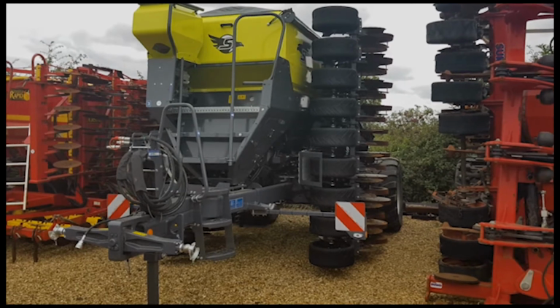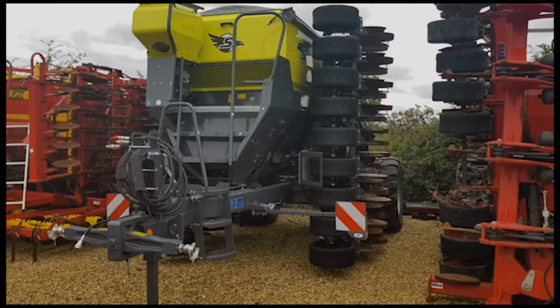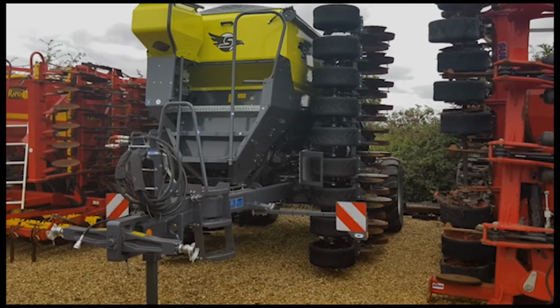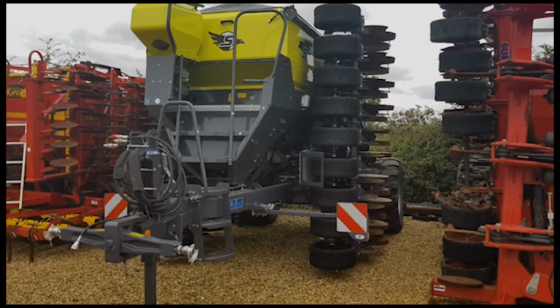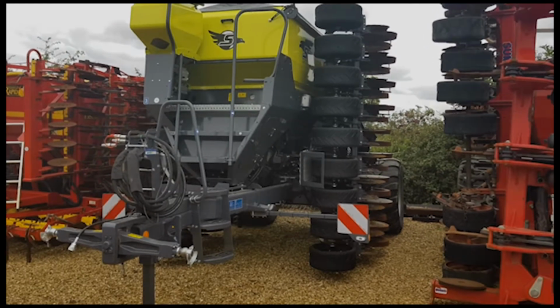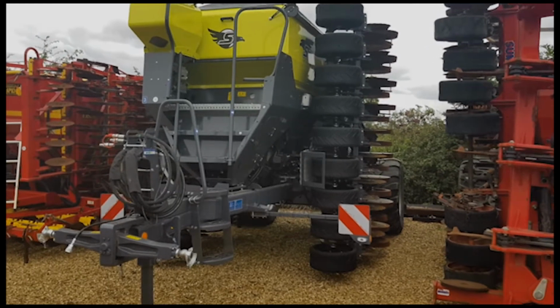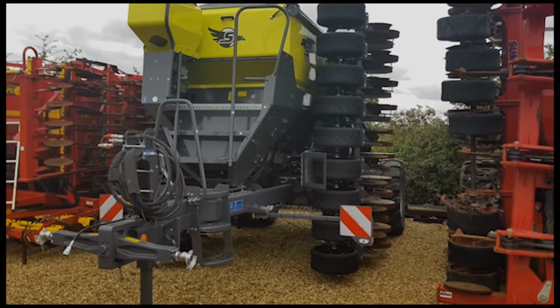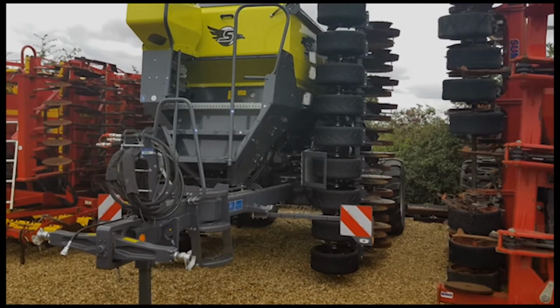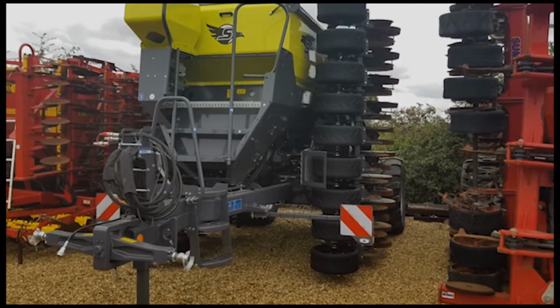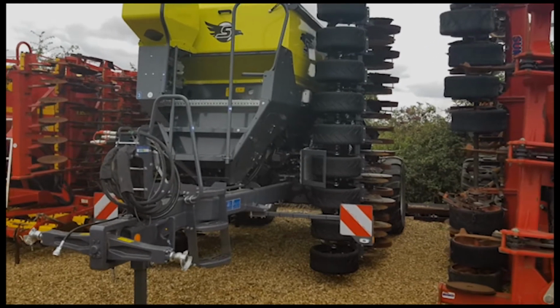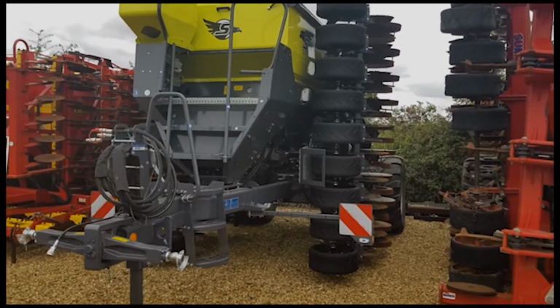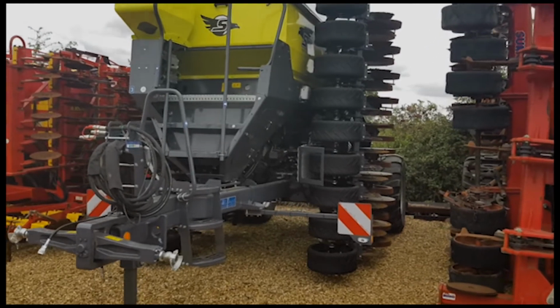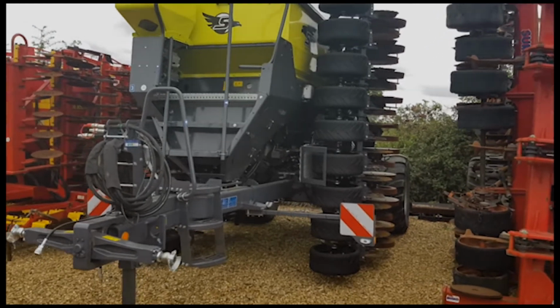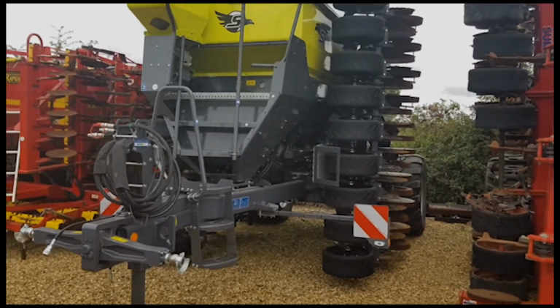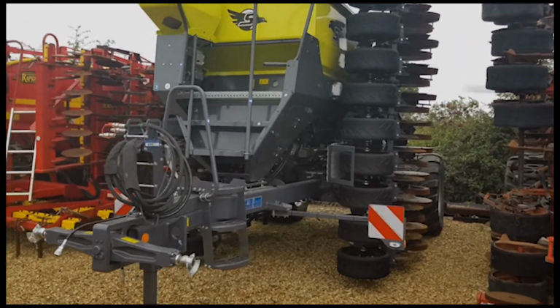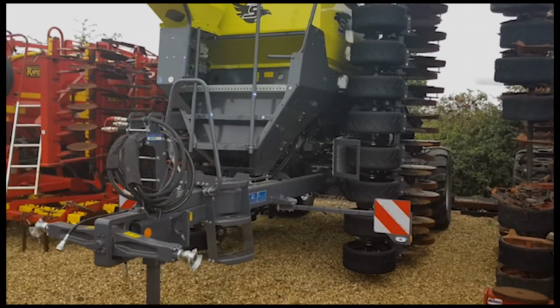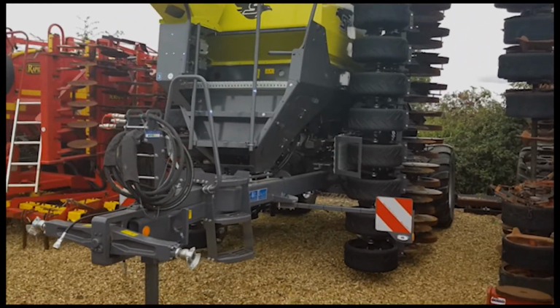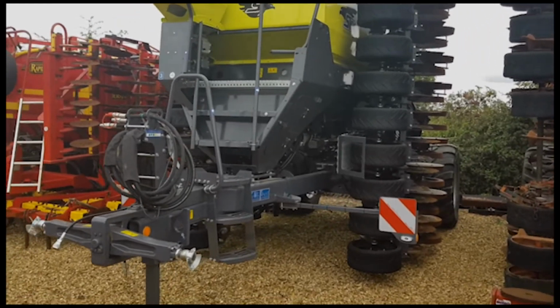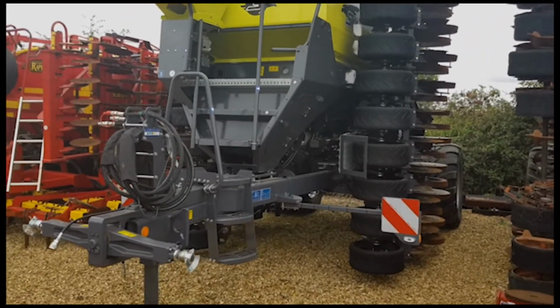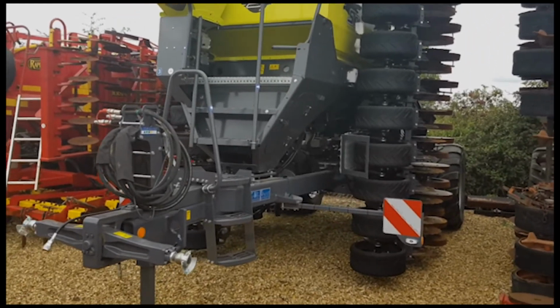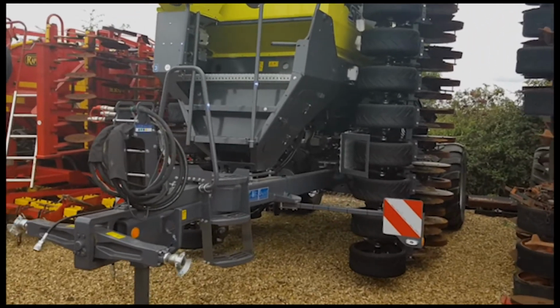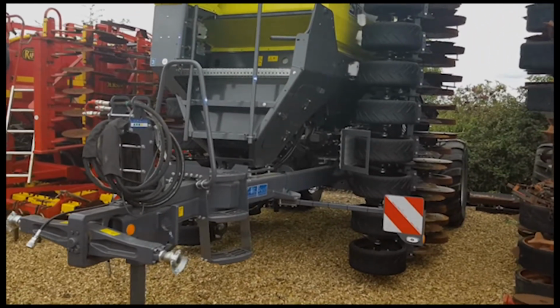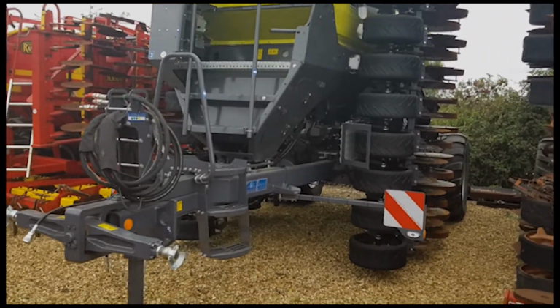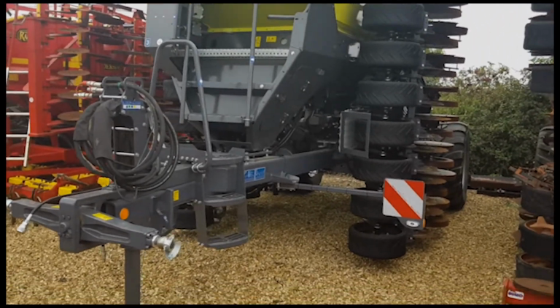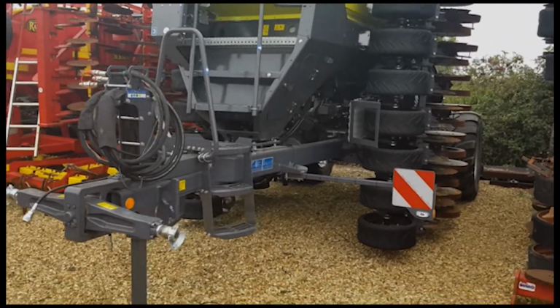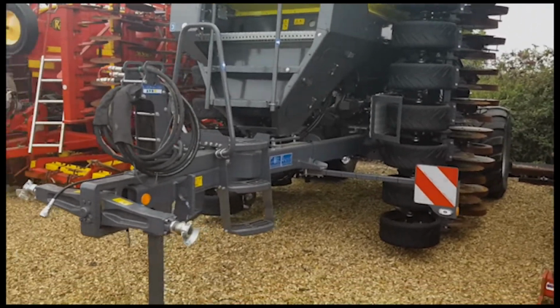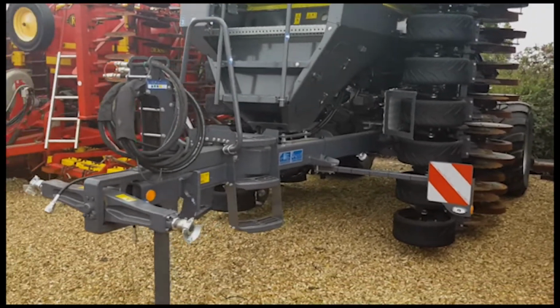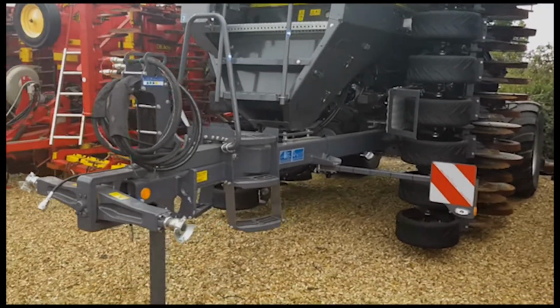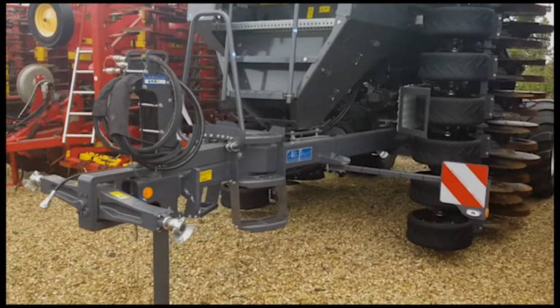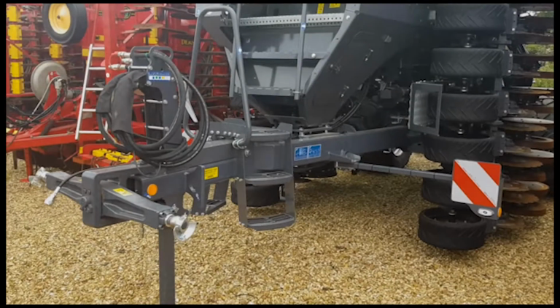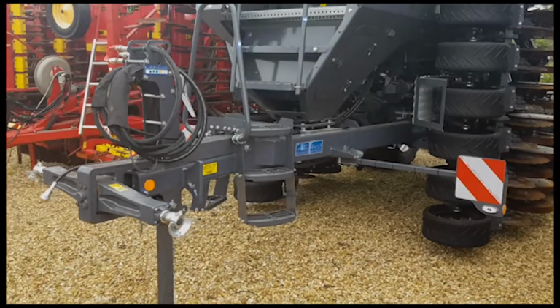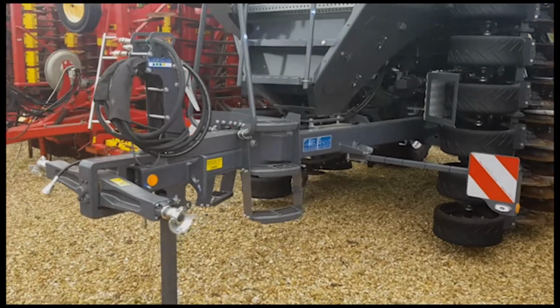Hello, we're just going to have another look around this SkyEasy drill now we know a little bit more about it.